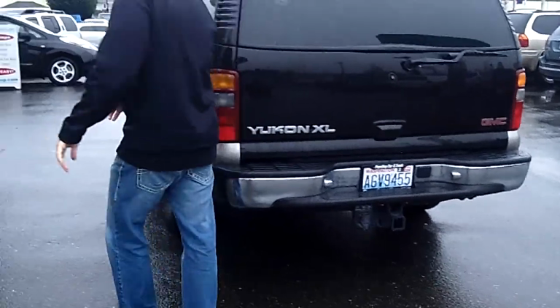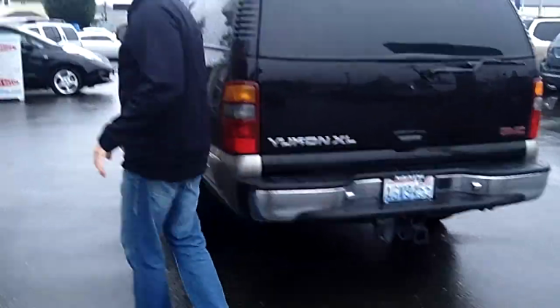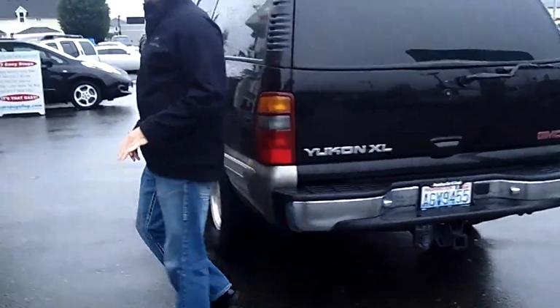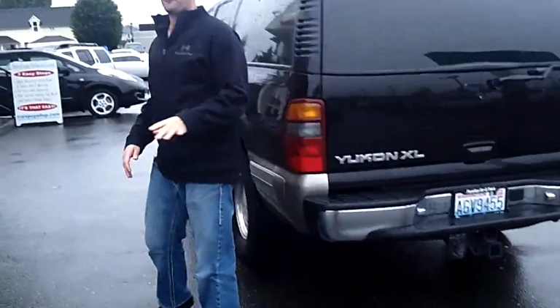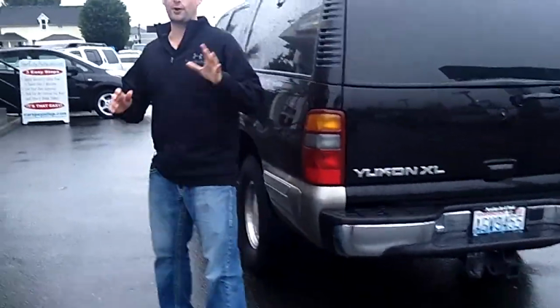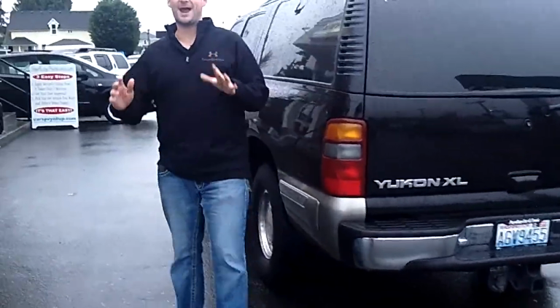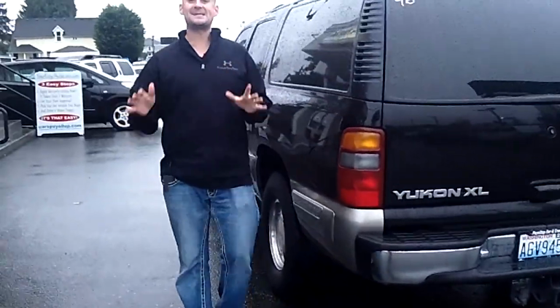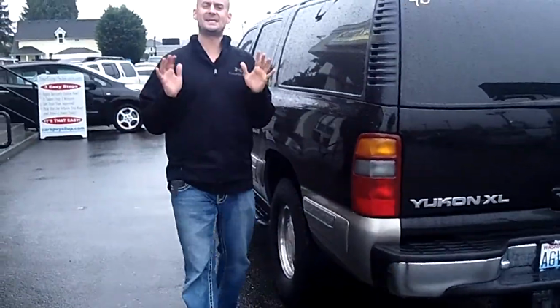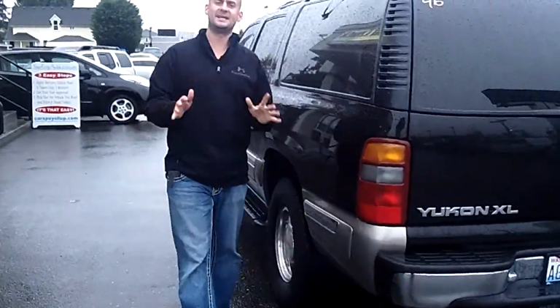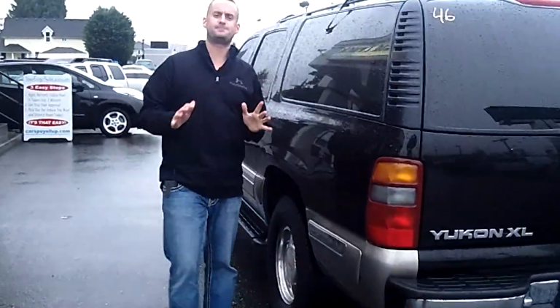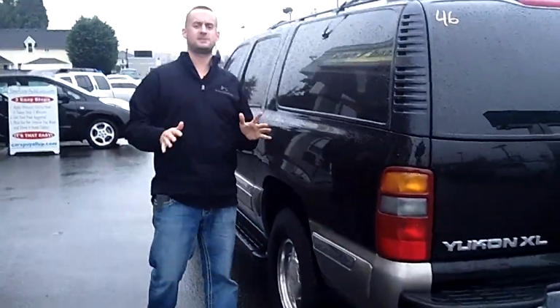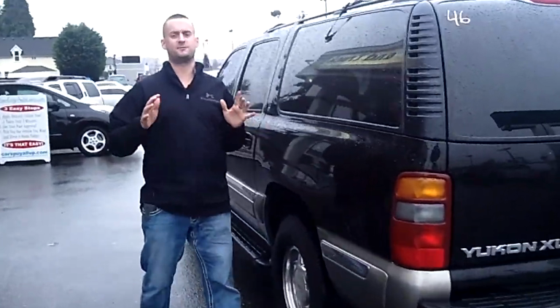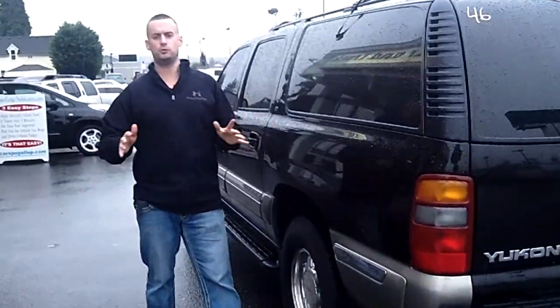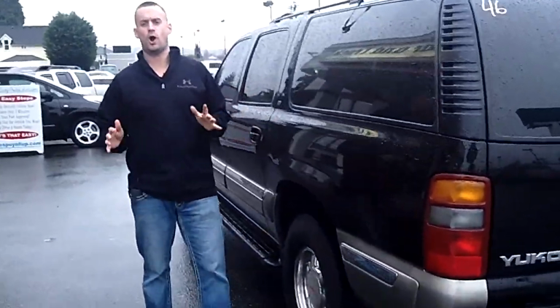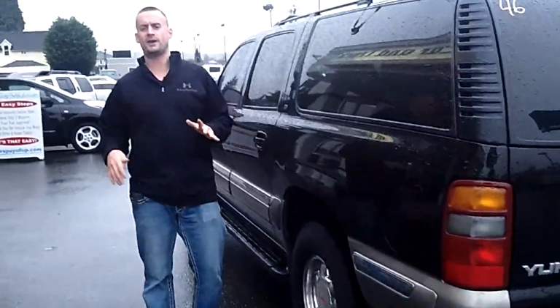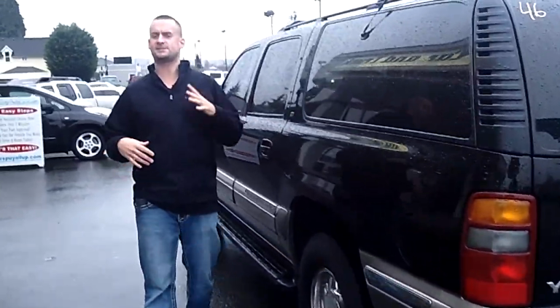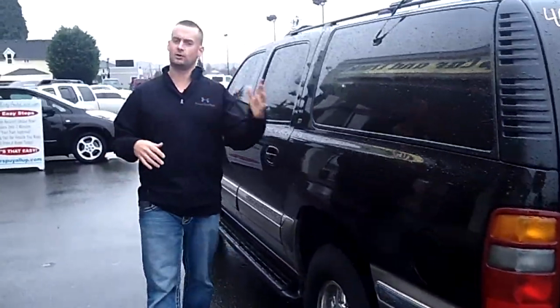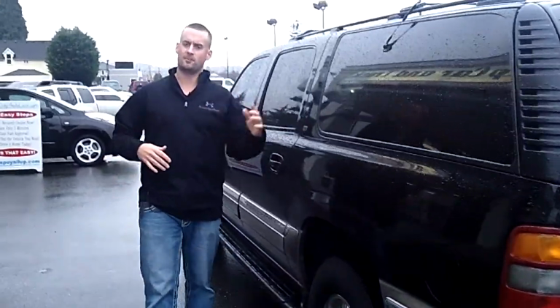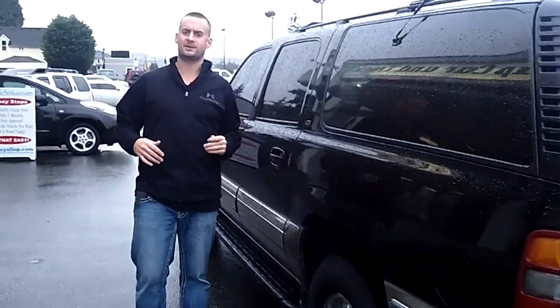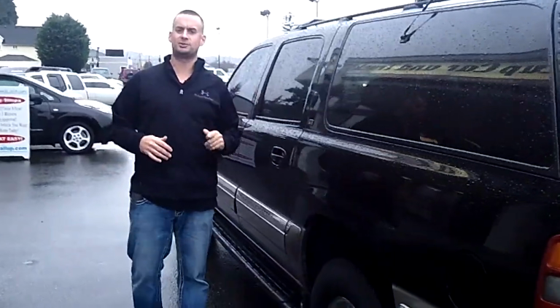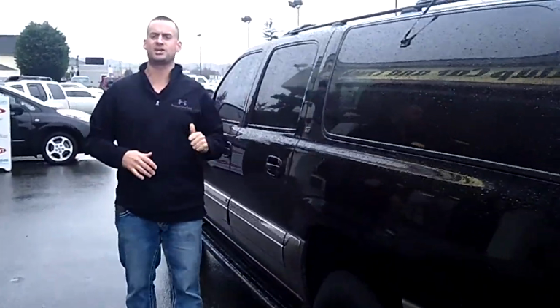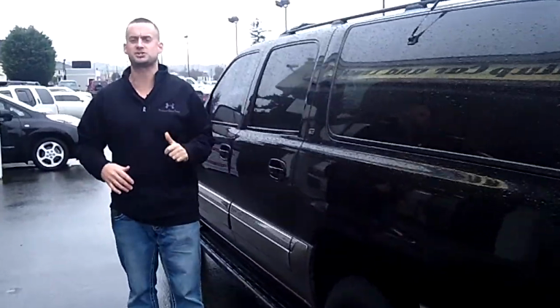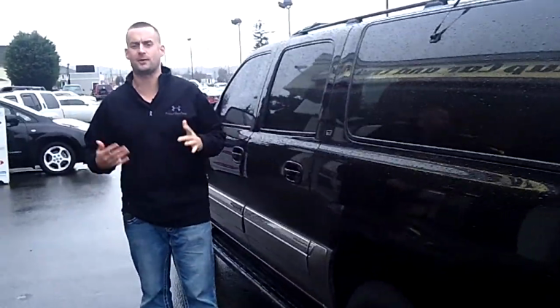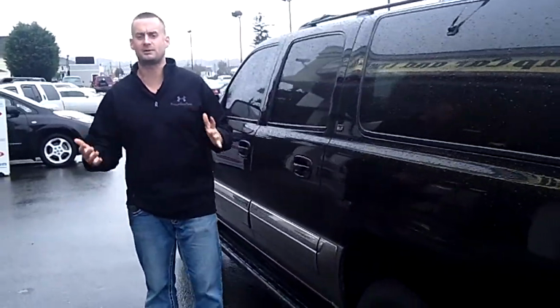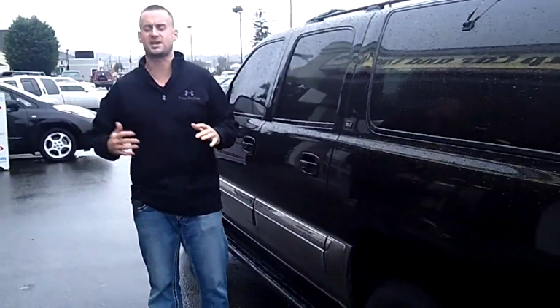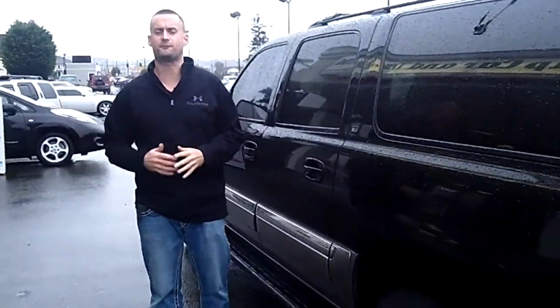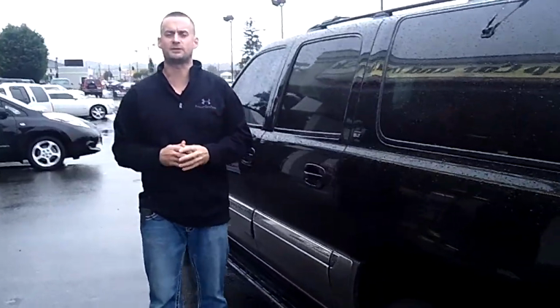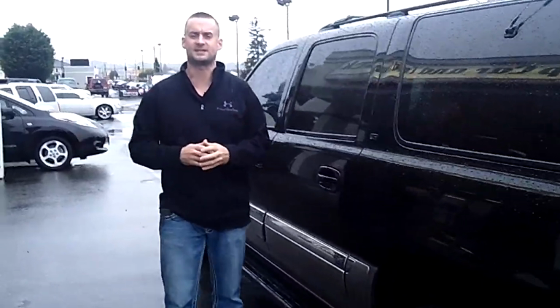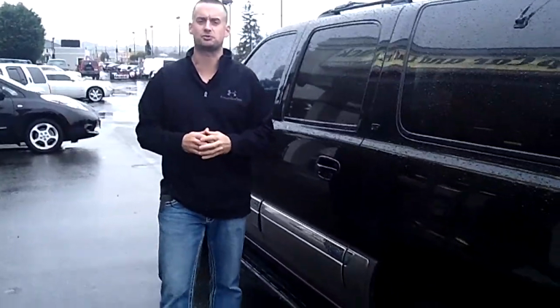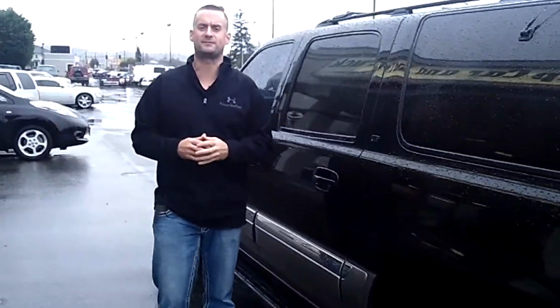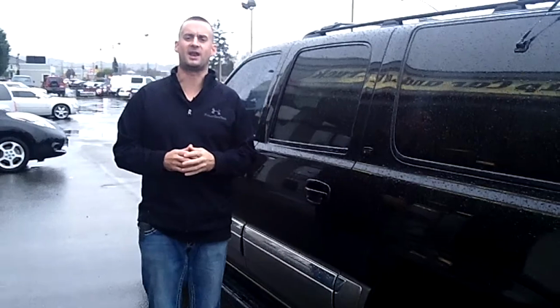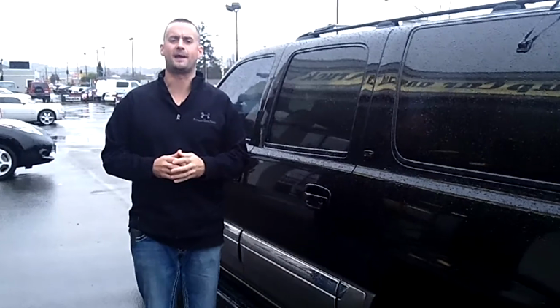So if you're looking for a nice, inexpensive Yukon XL, come on down, check this one out, take it for a test drive today.